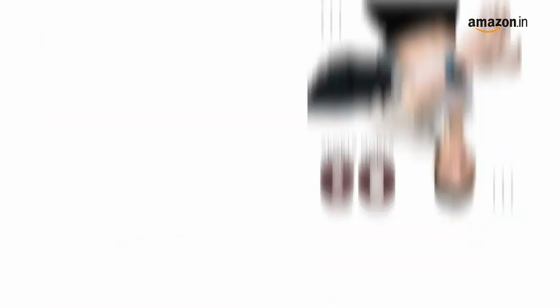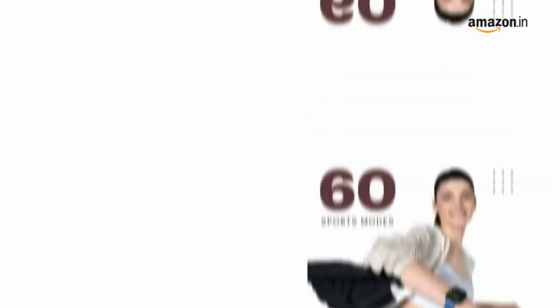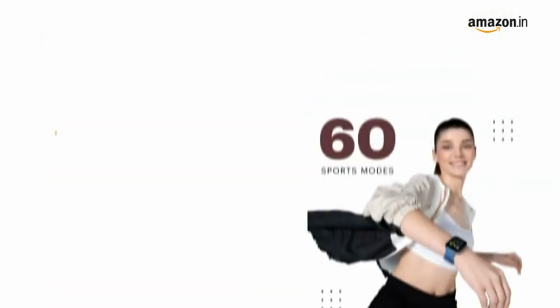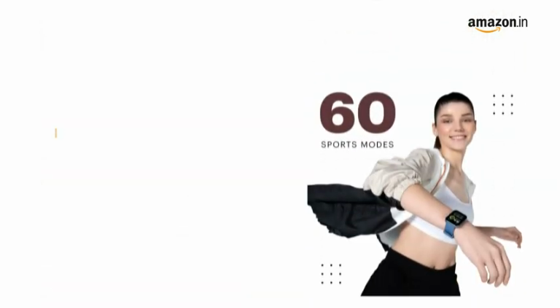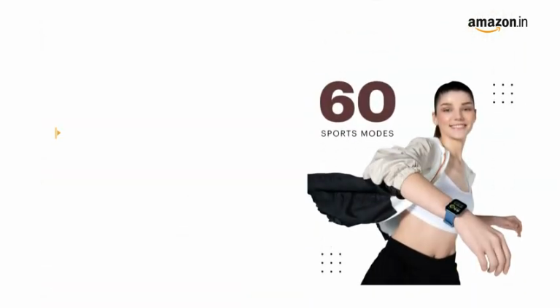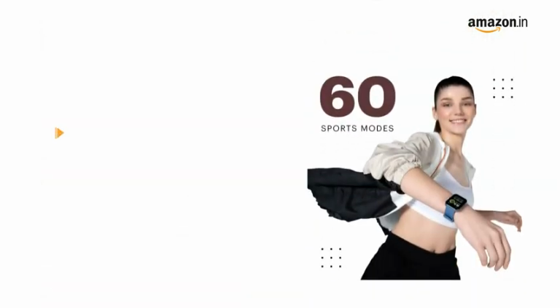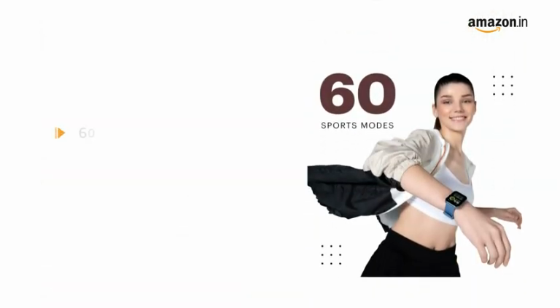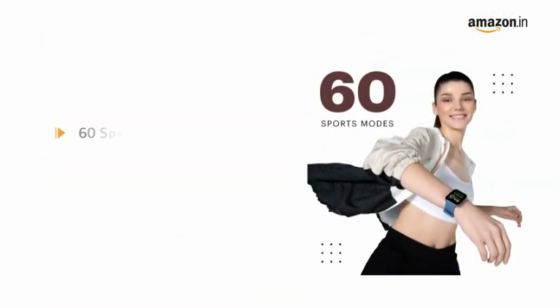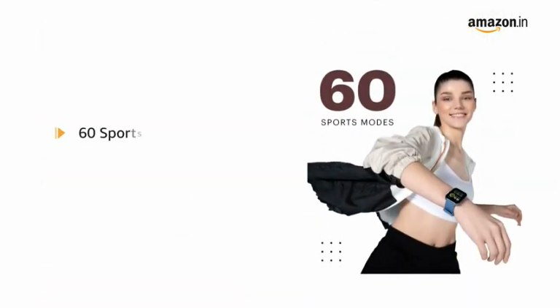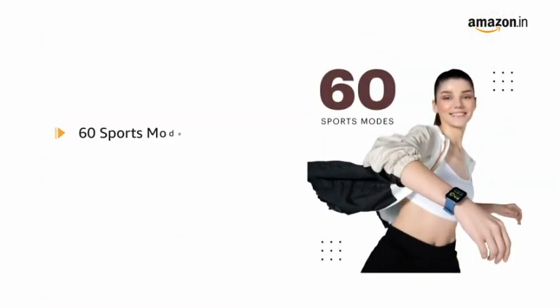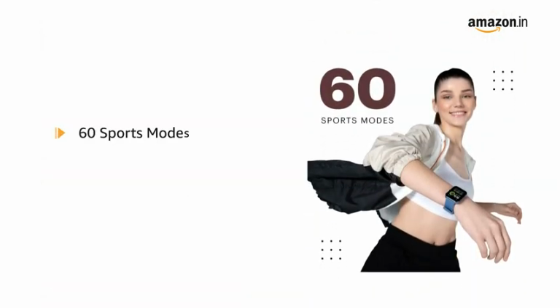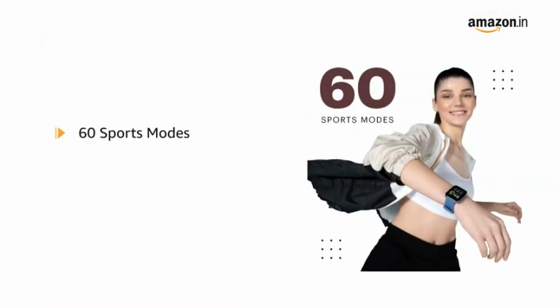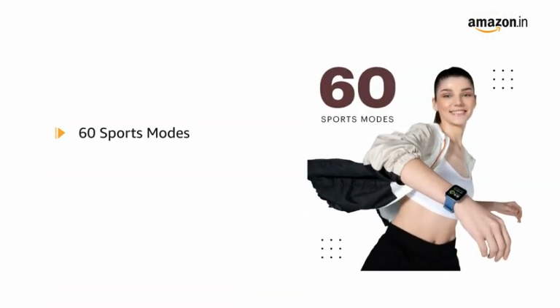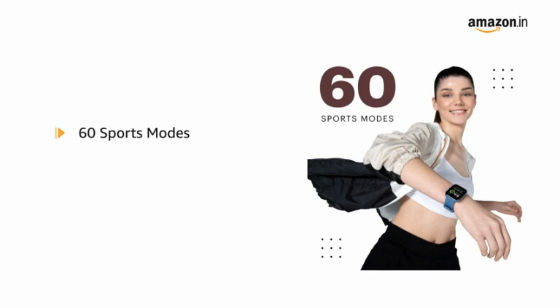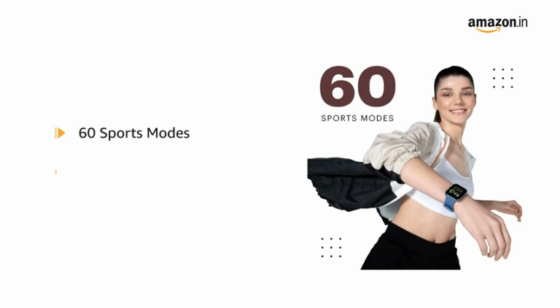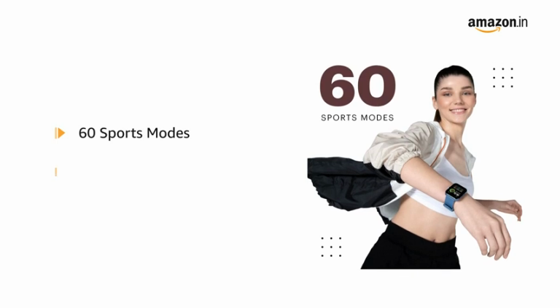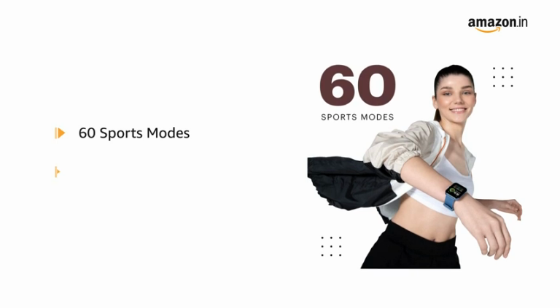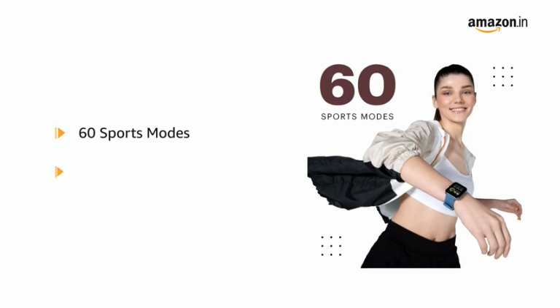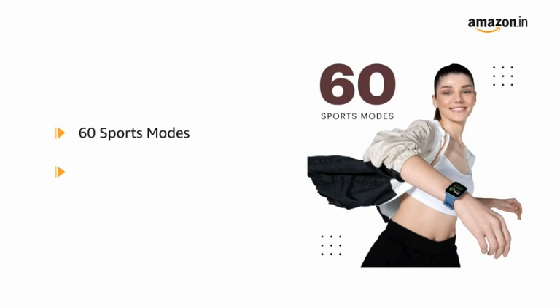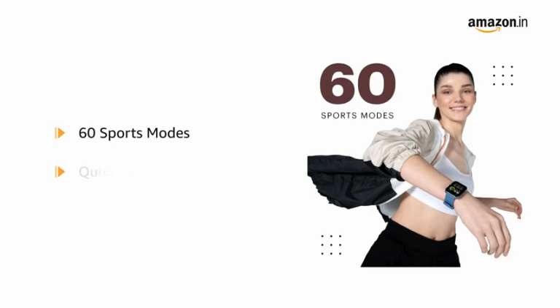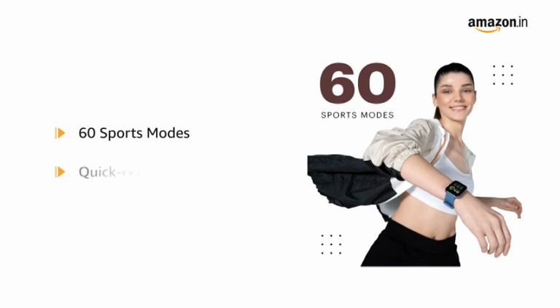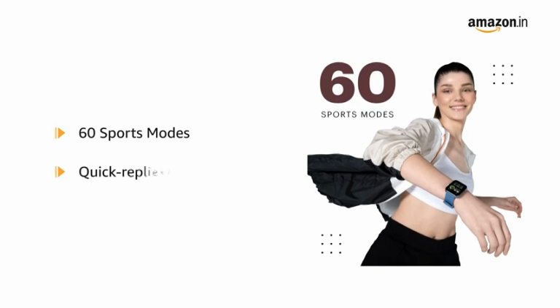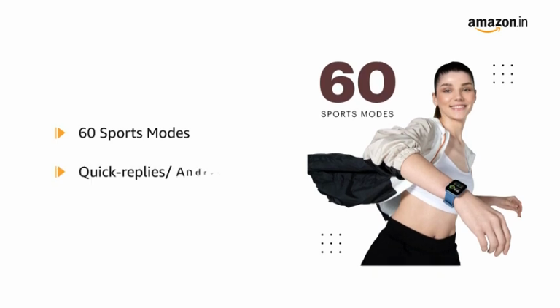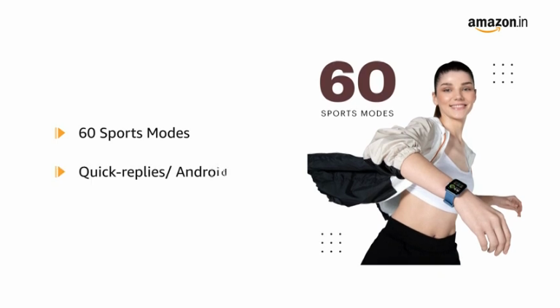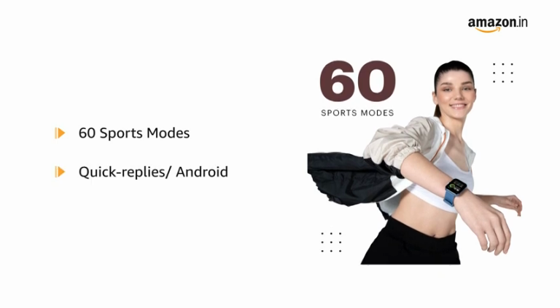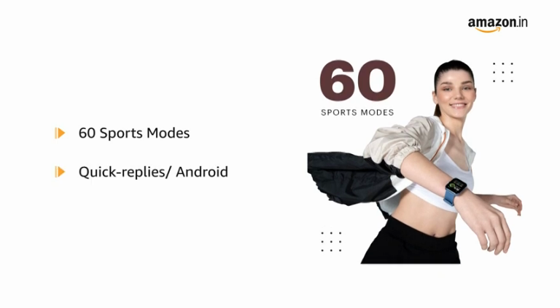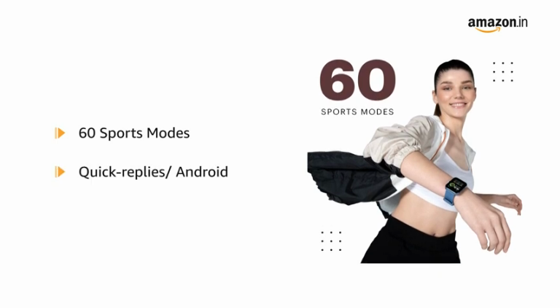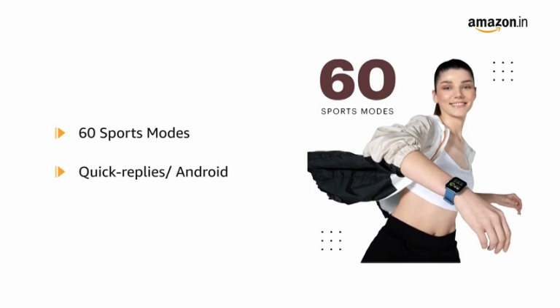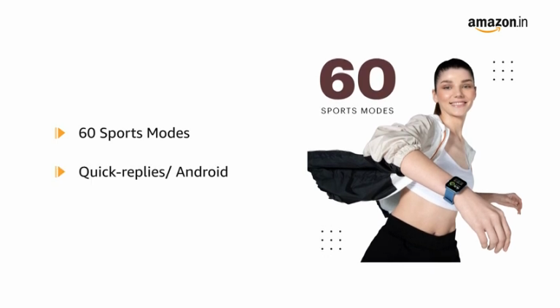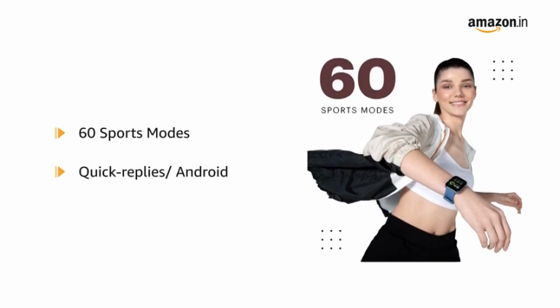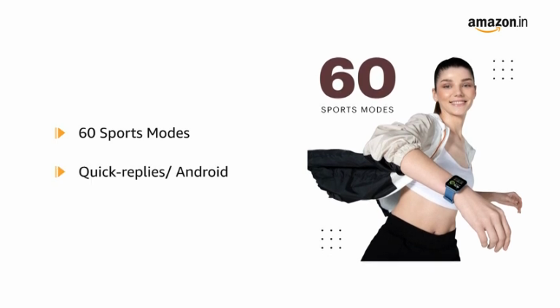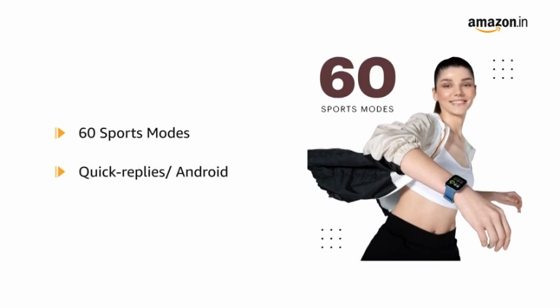It also features 60 sports modes and quick replies to texts available for Android.